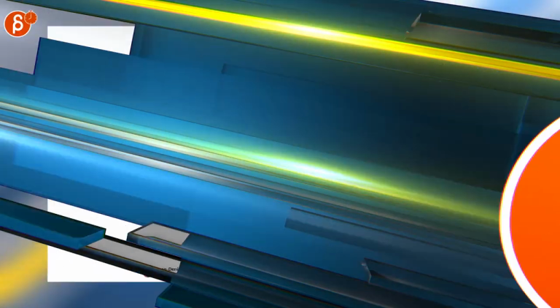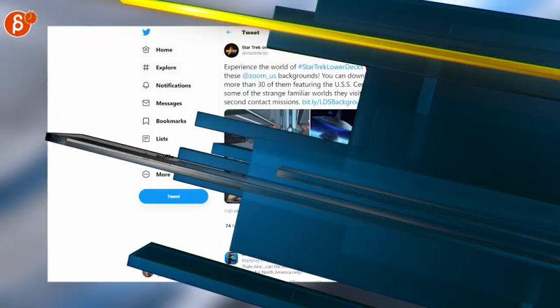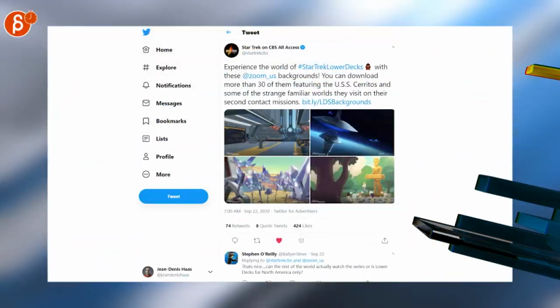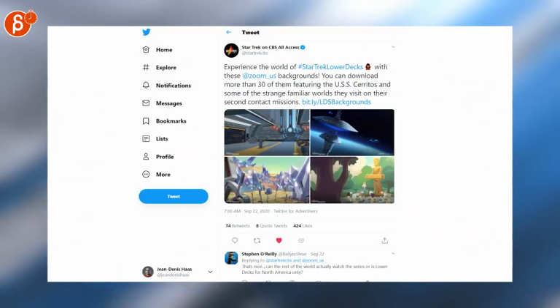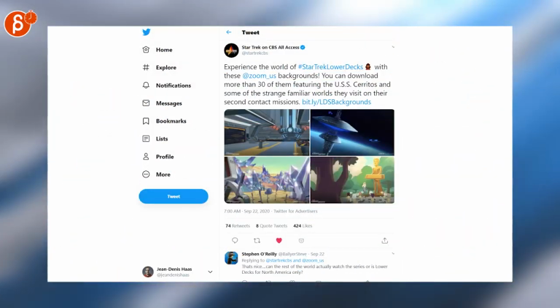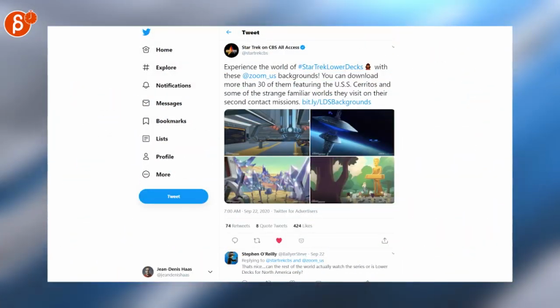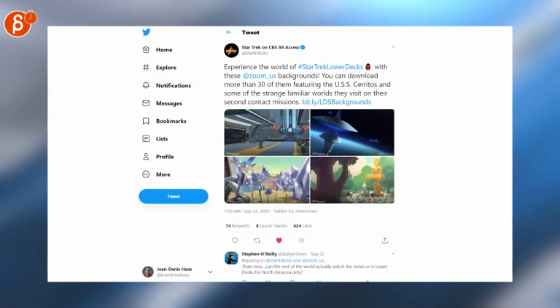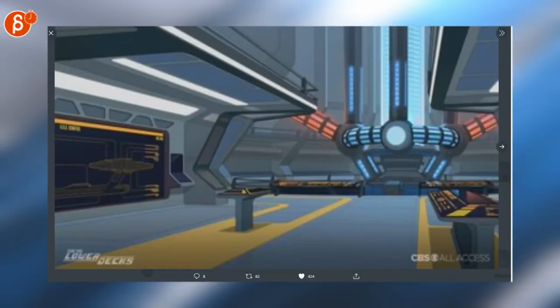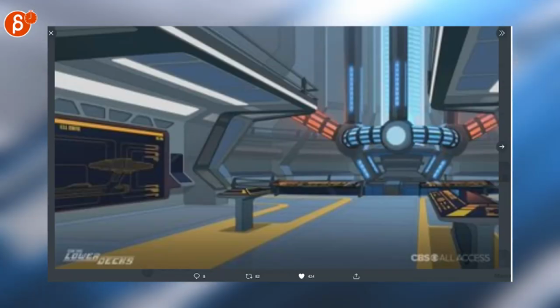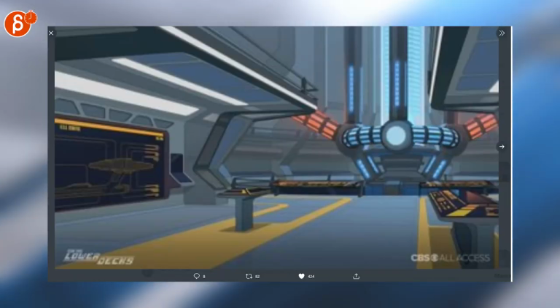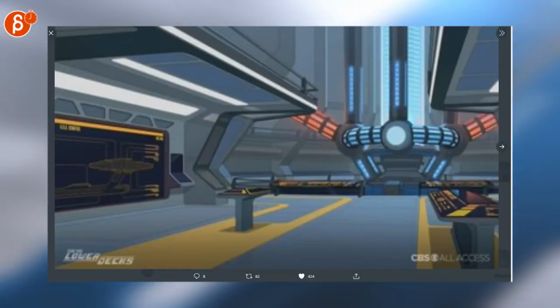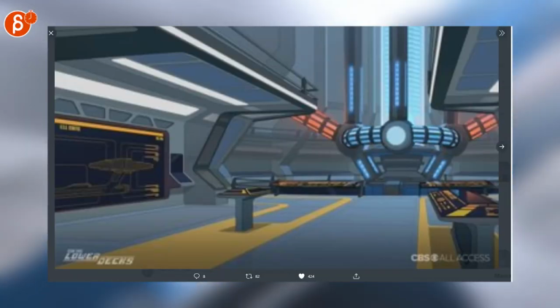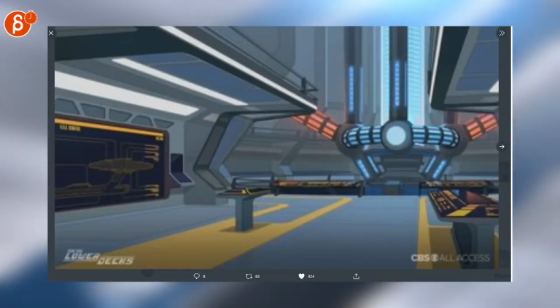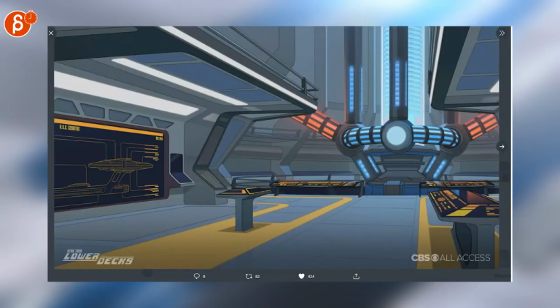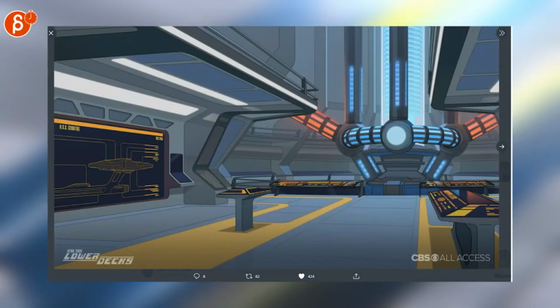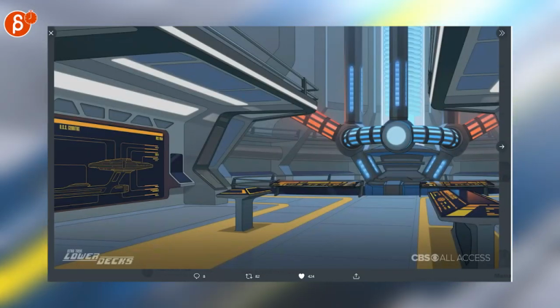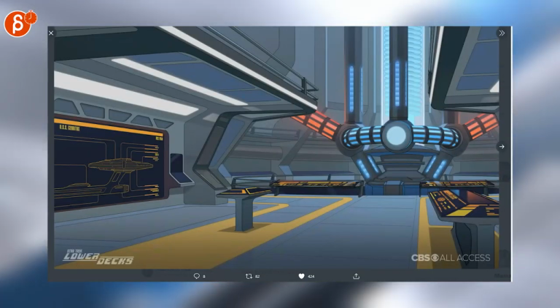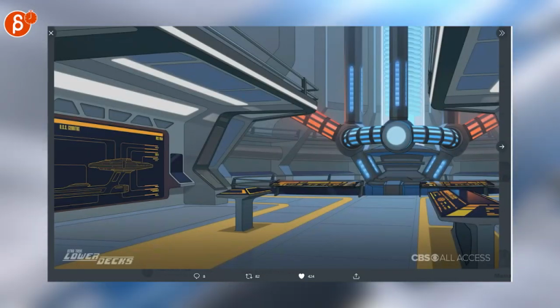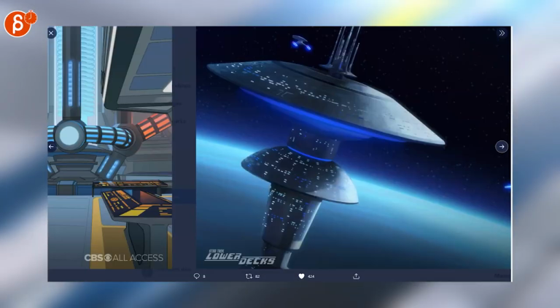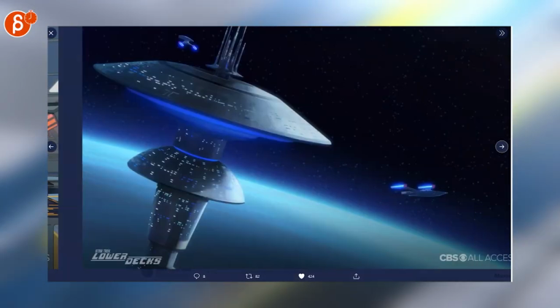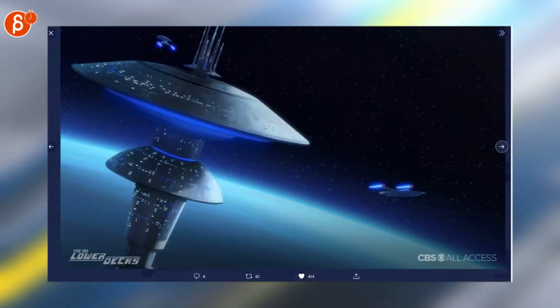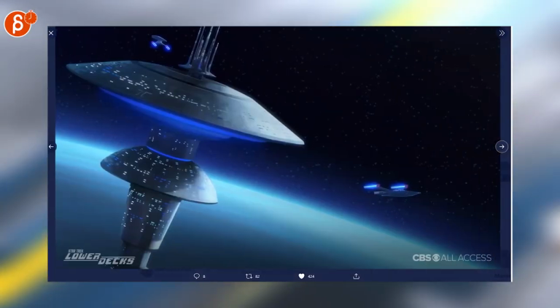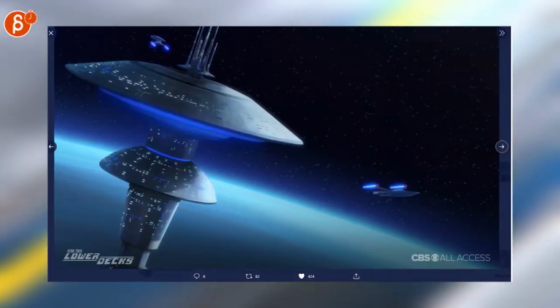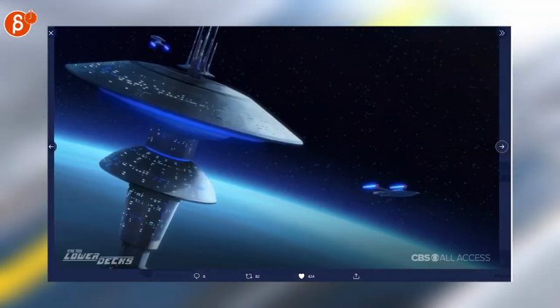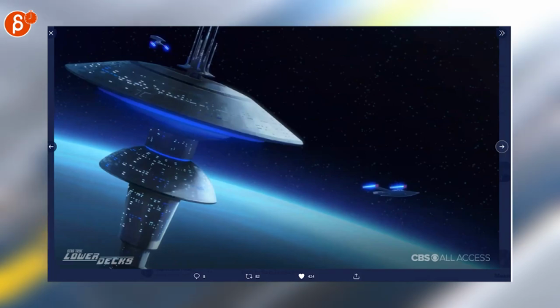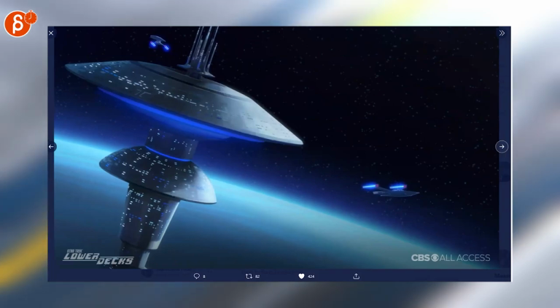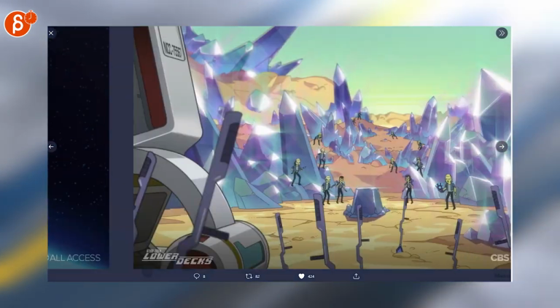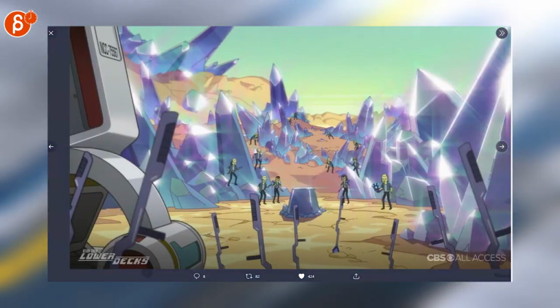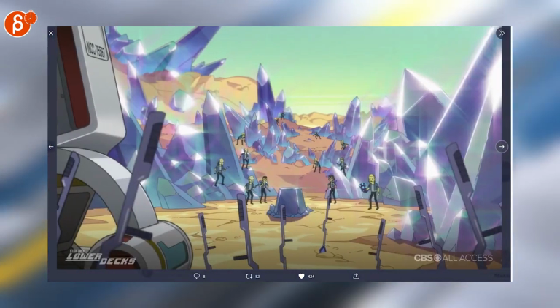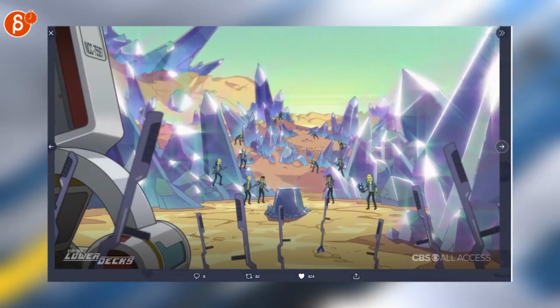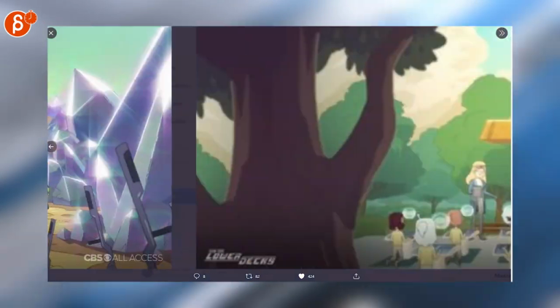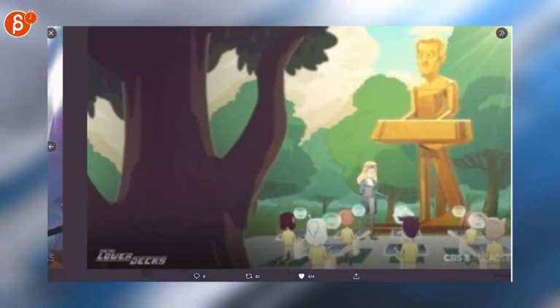I'm still loving Star Trek Lower Decks and I love those 30 background images that you can download. Very neat.